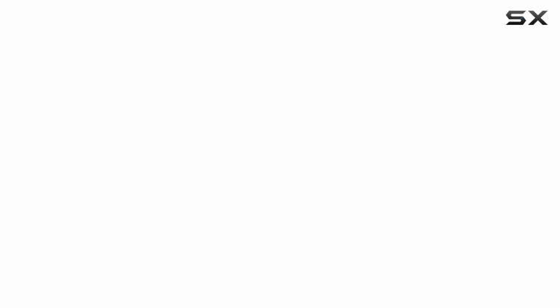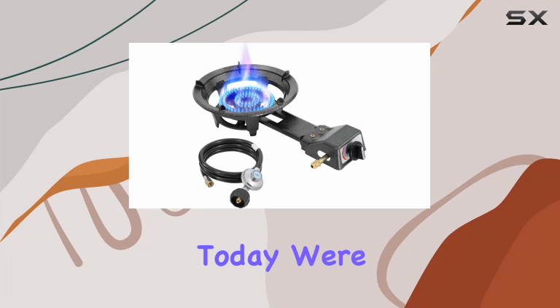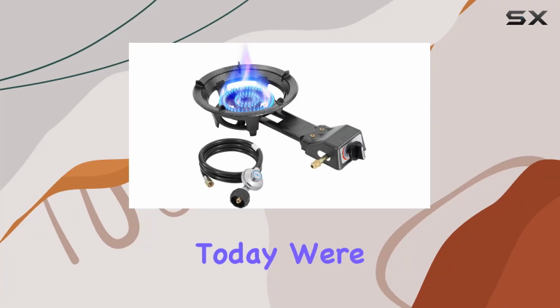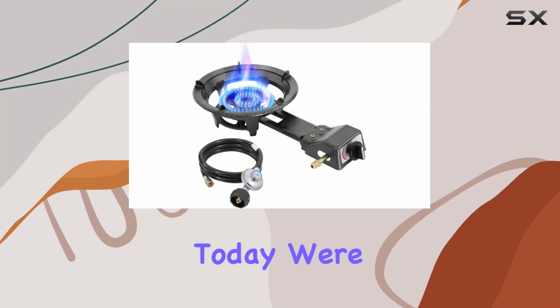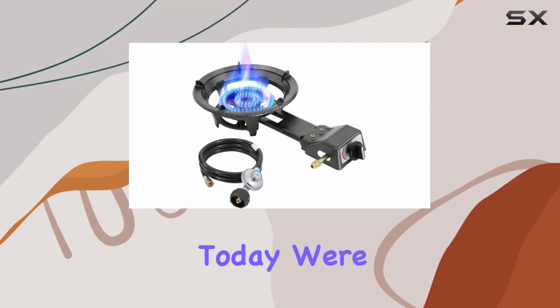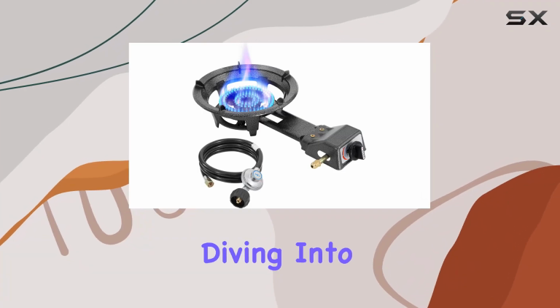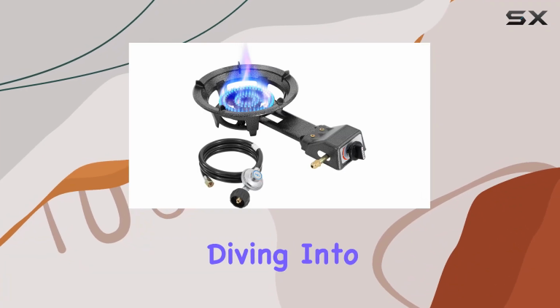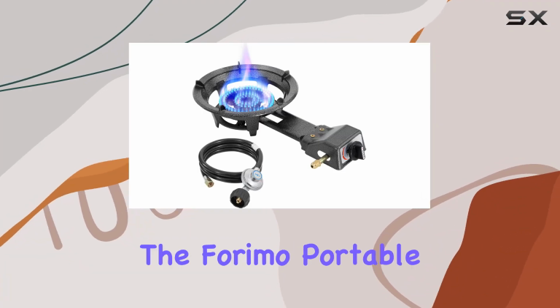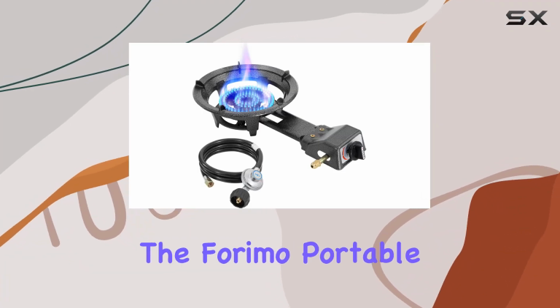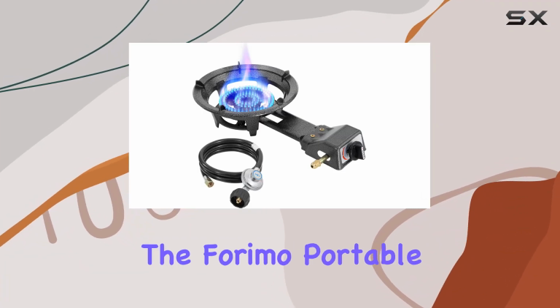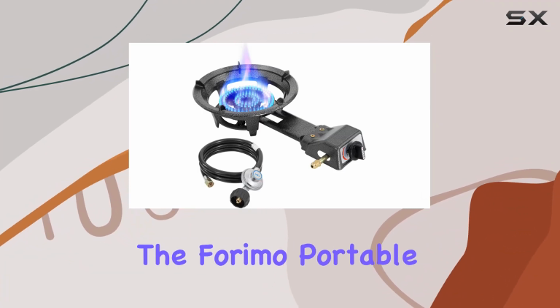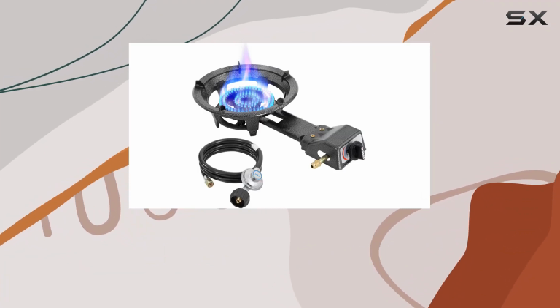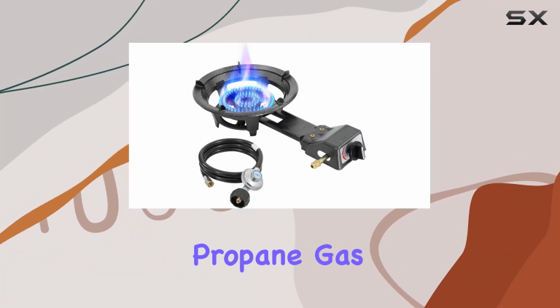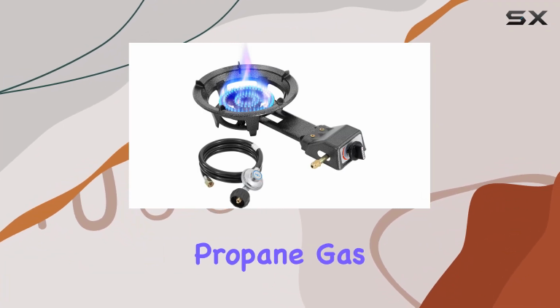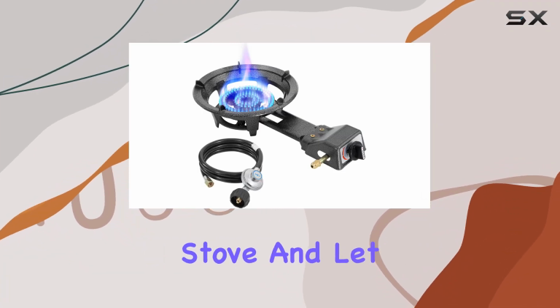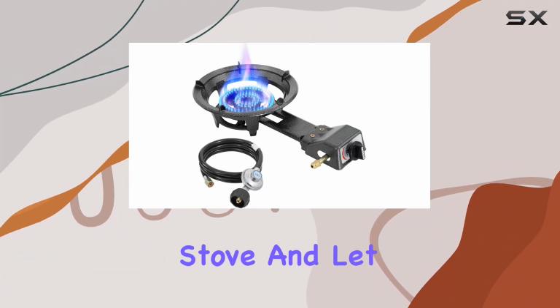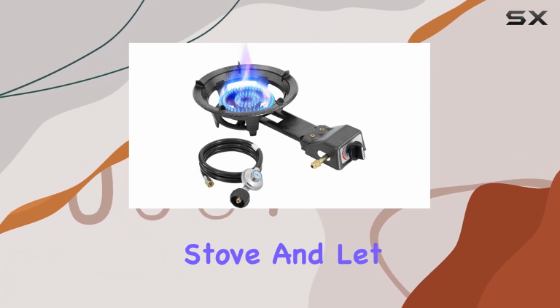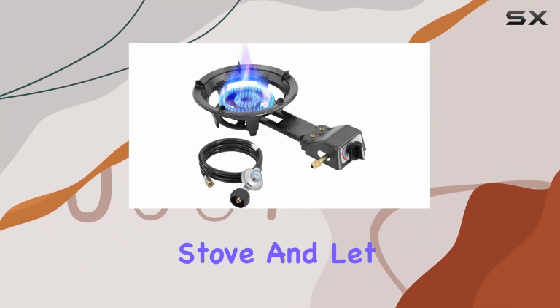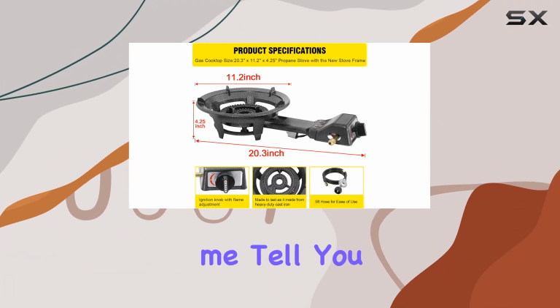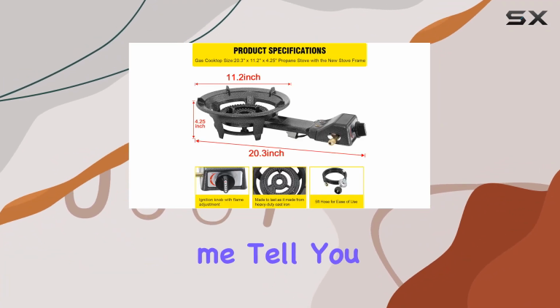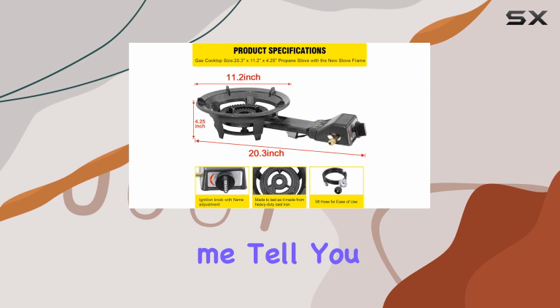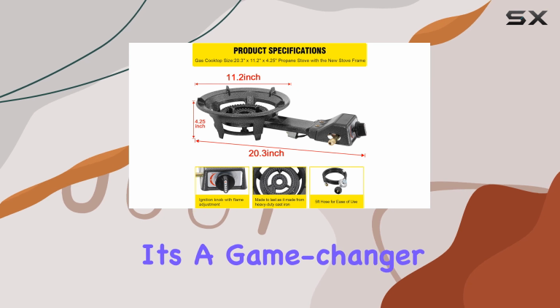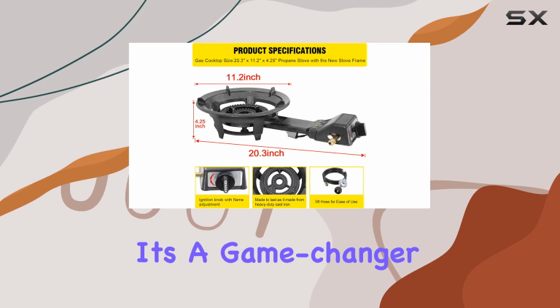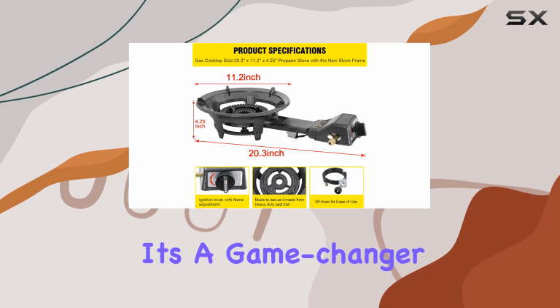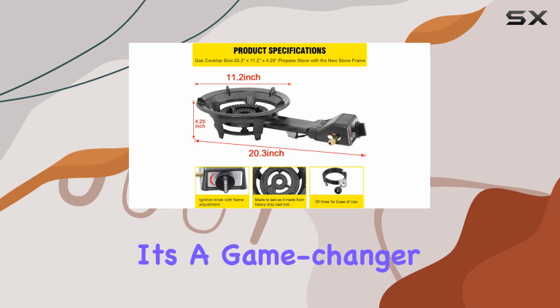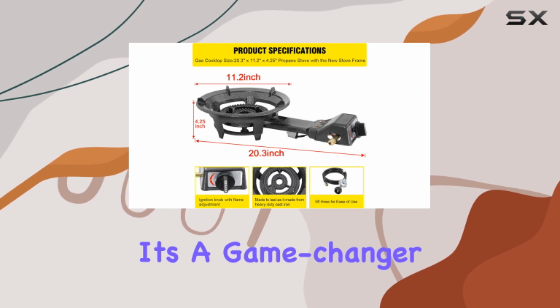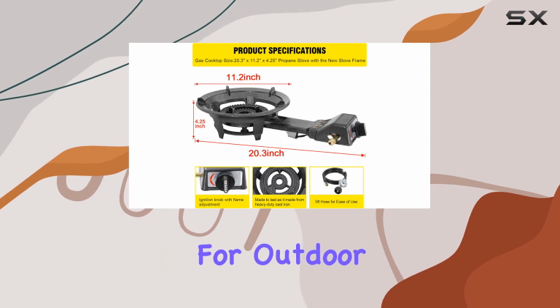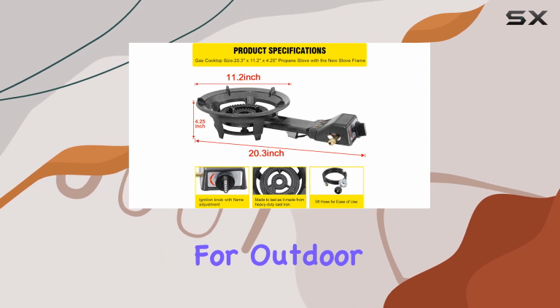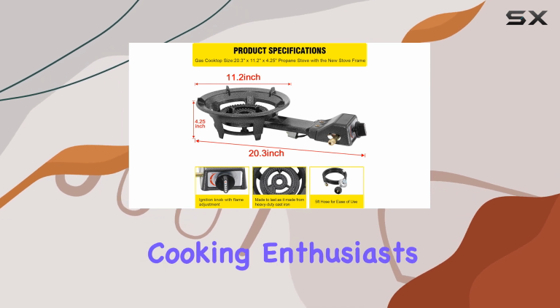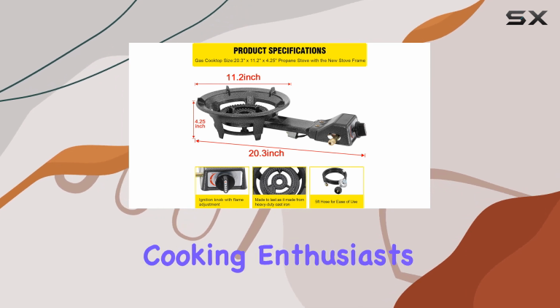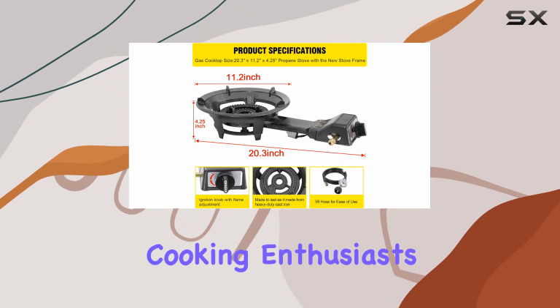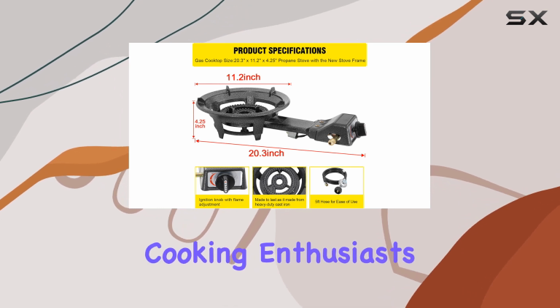Today, we're diving into the Farimo Portable Propane Gas Stove, and let me tell you, it's a game-changer for outdoor cooking enthusiasts.